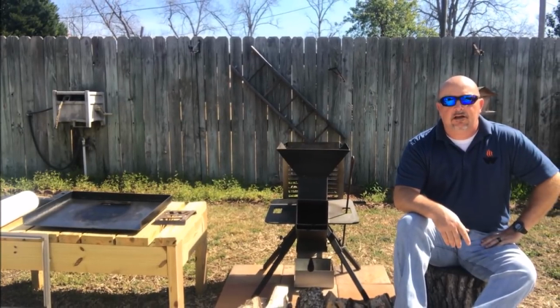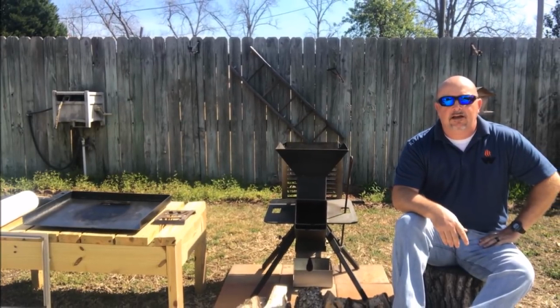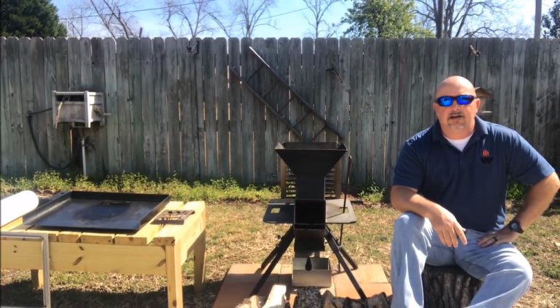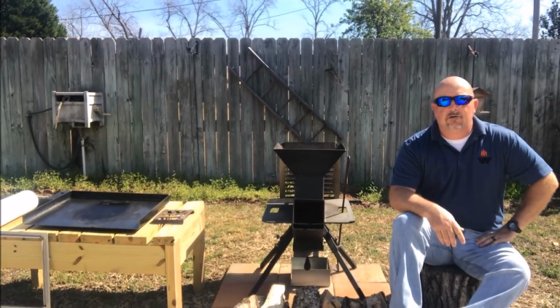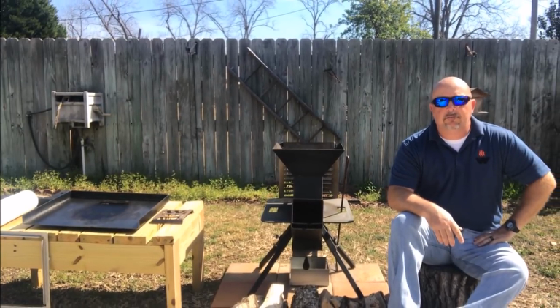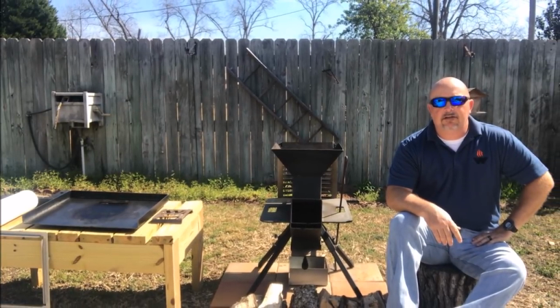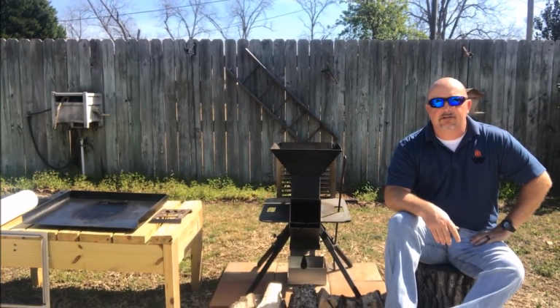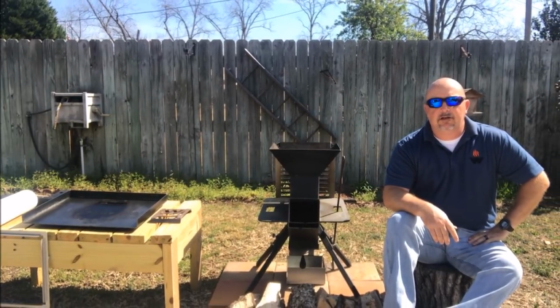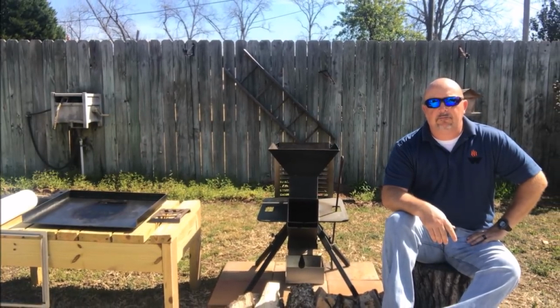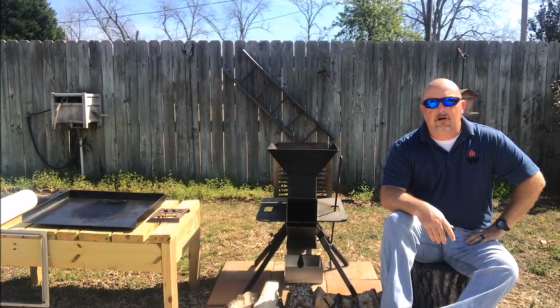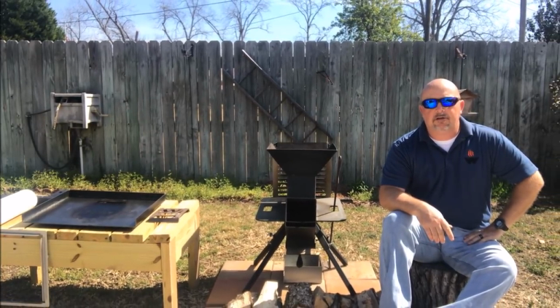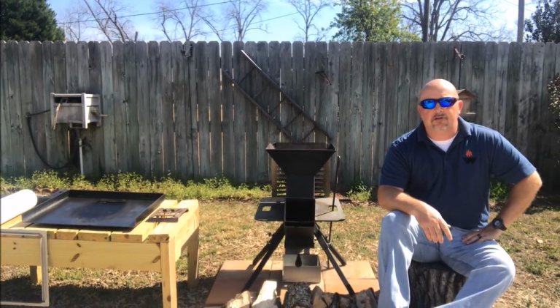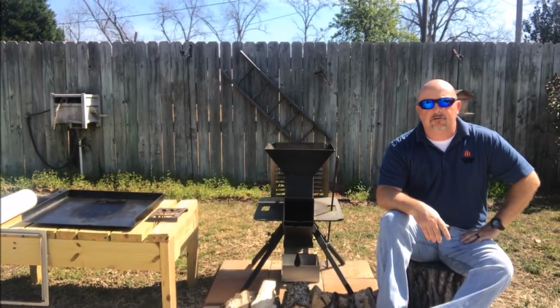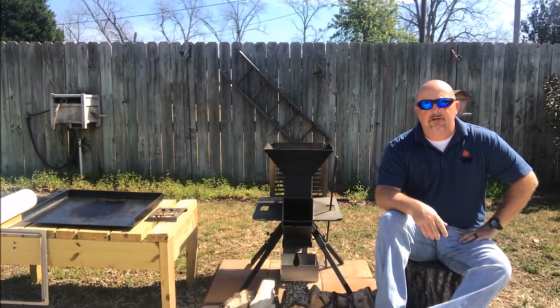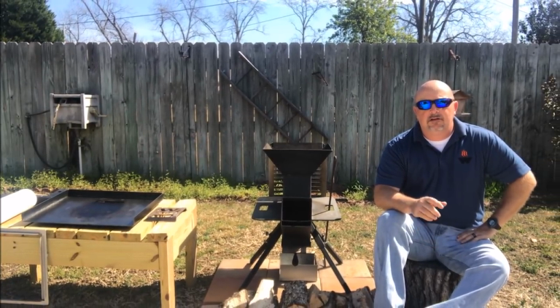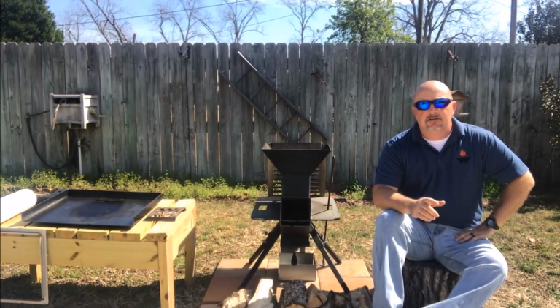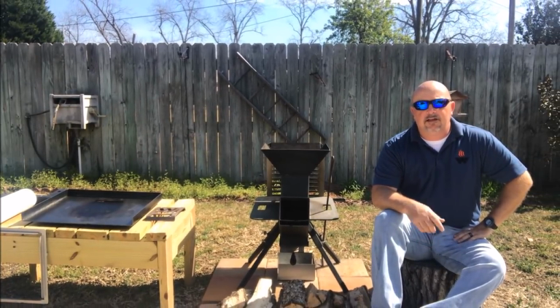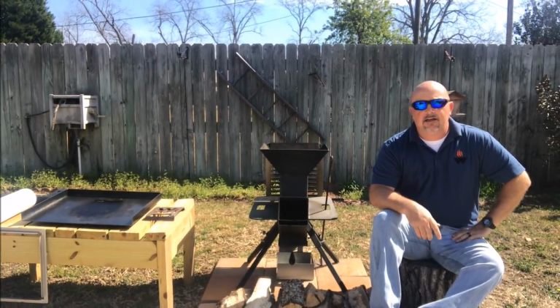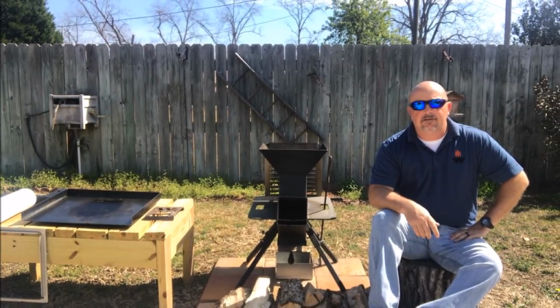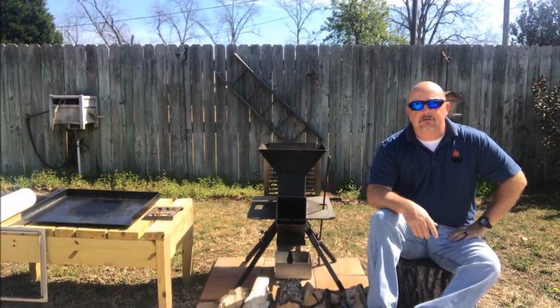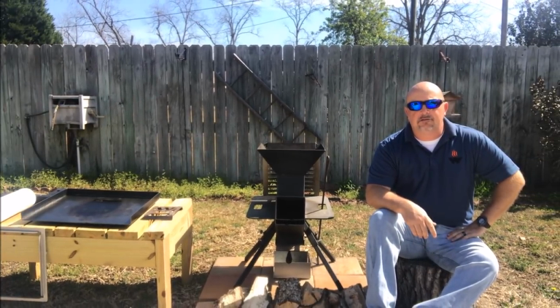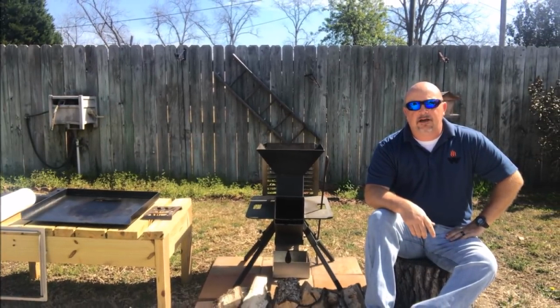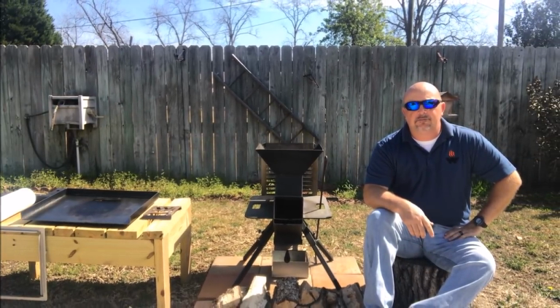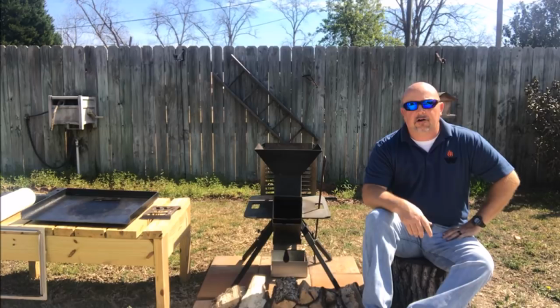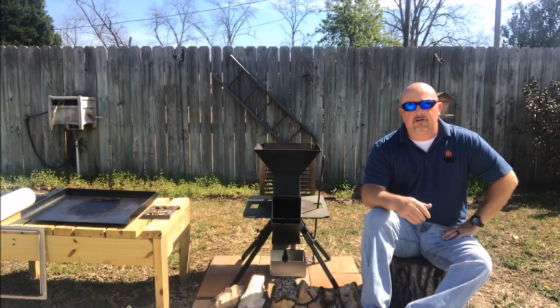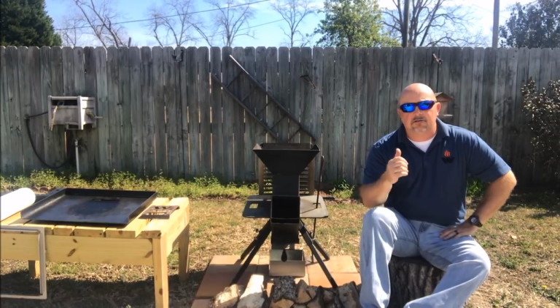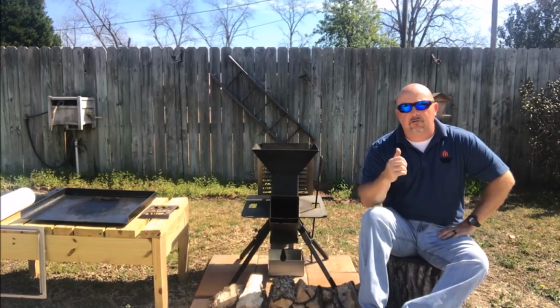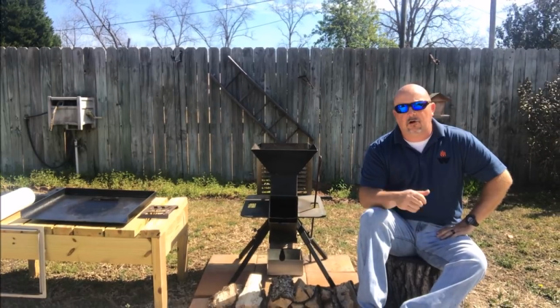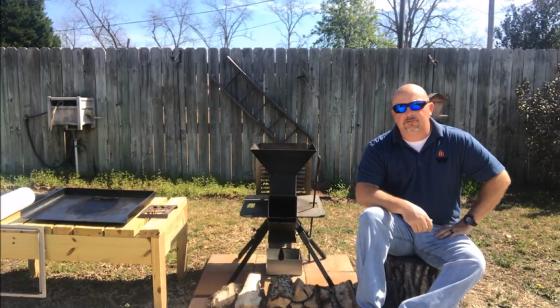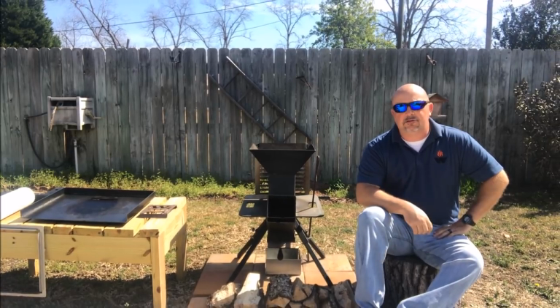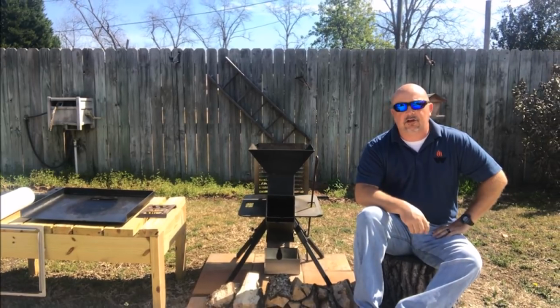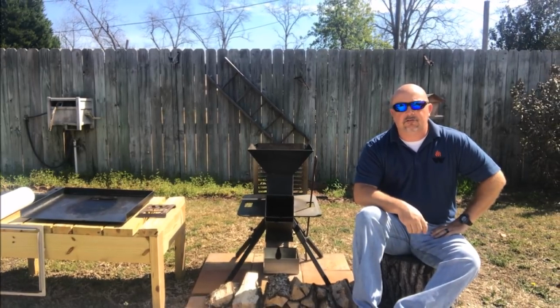Hey guys, welcome back to Just Piddlin' BBQ. Today let's do some smash burgers on the Watchman stove.